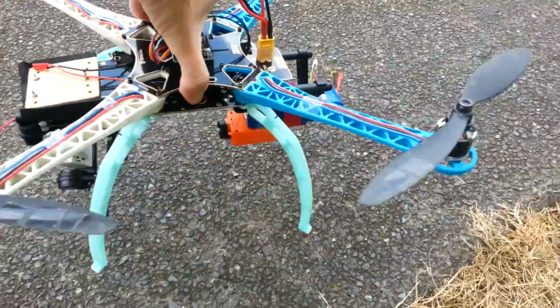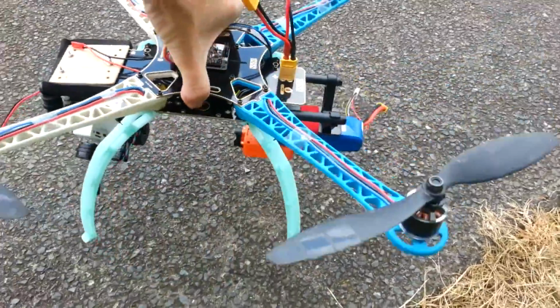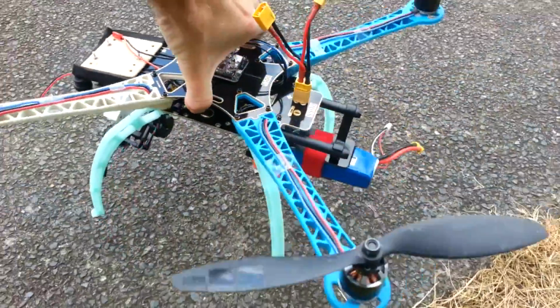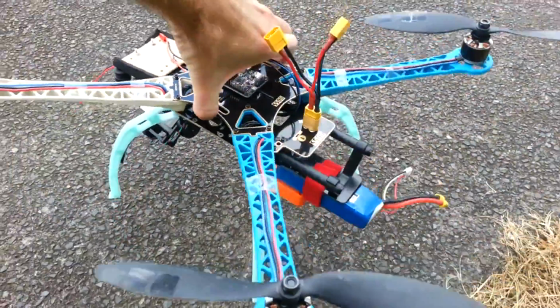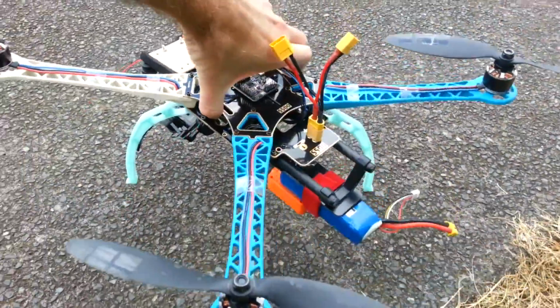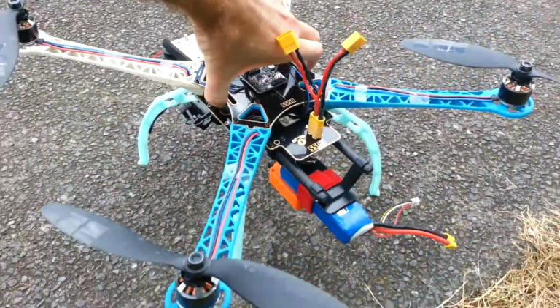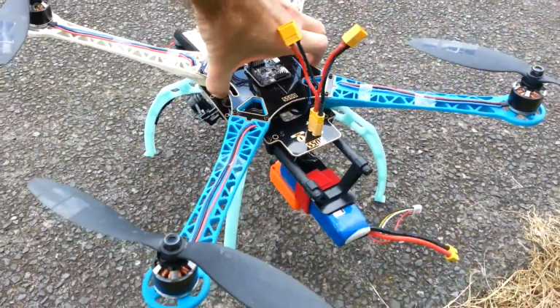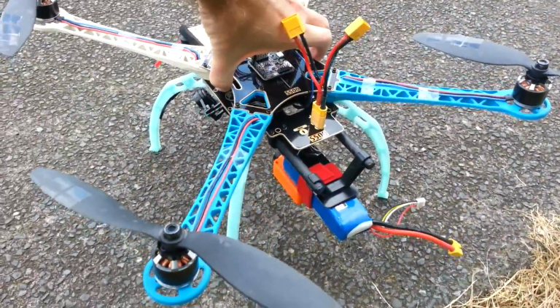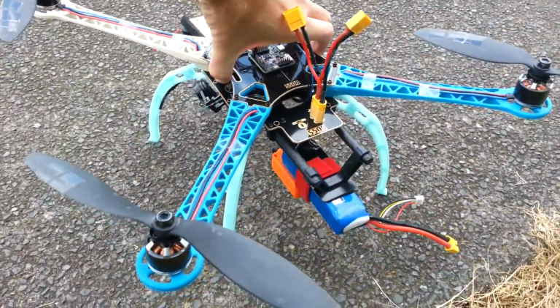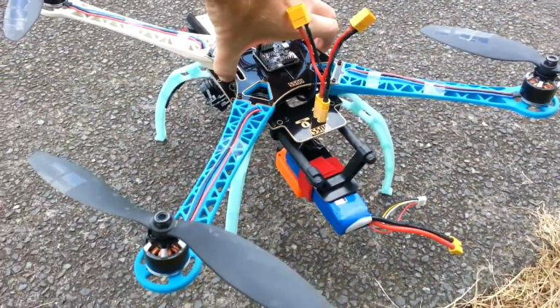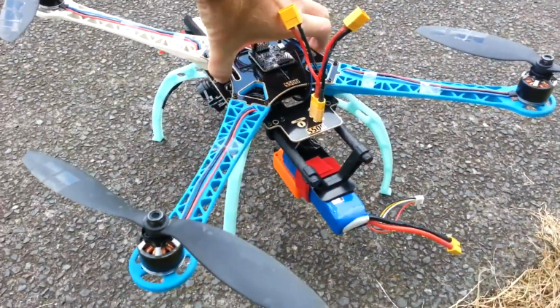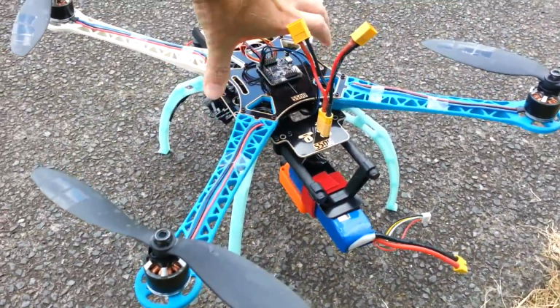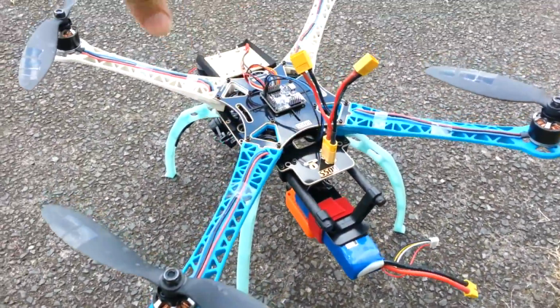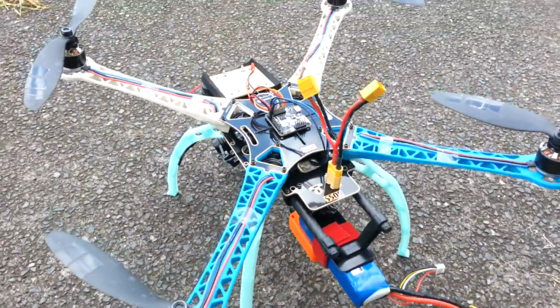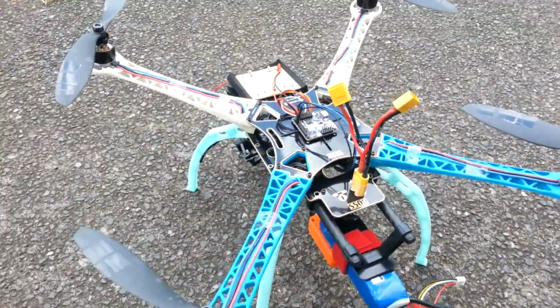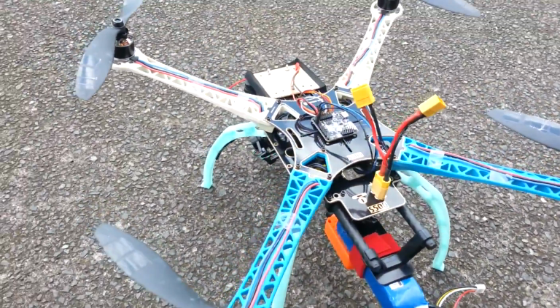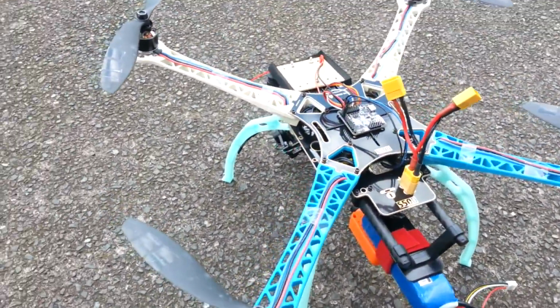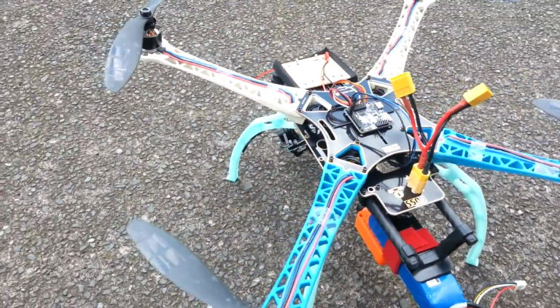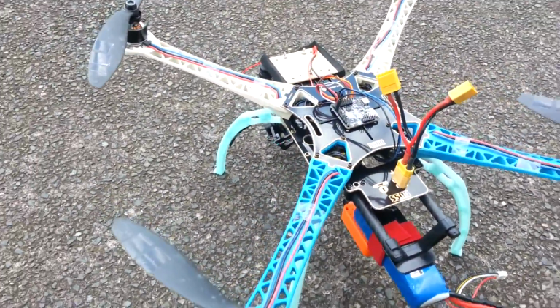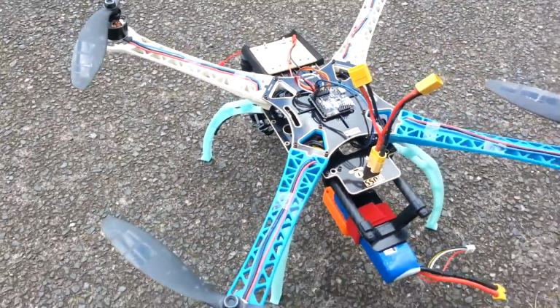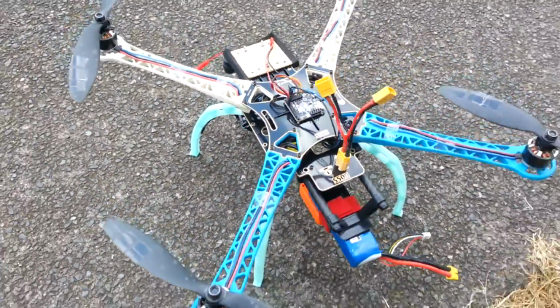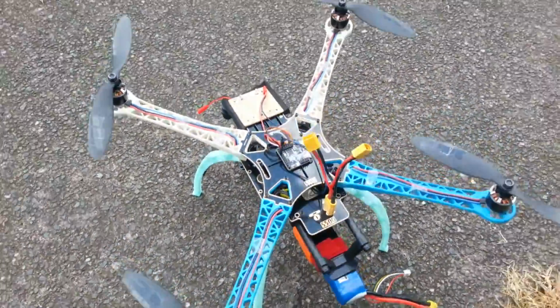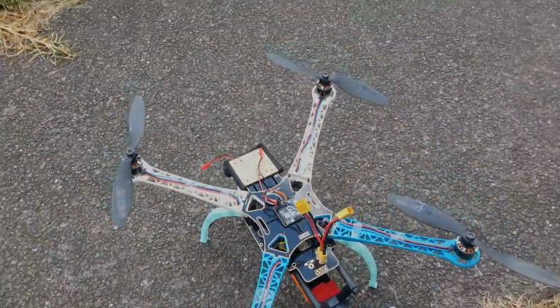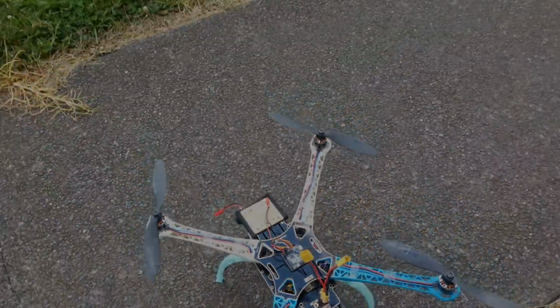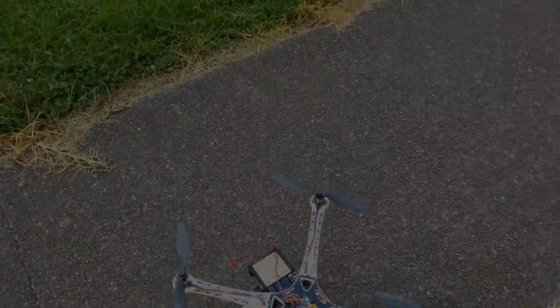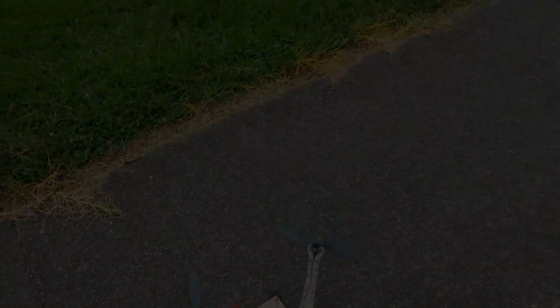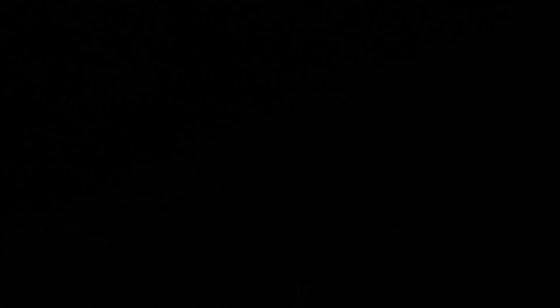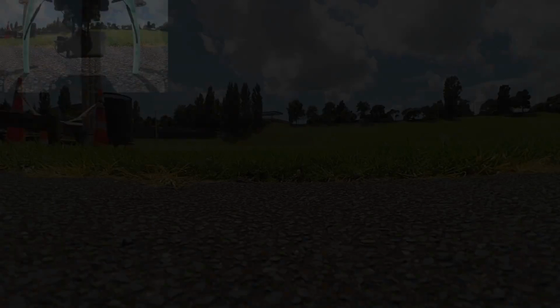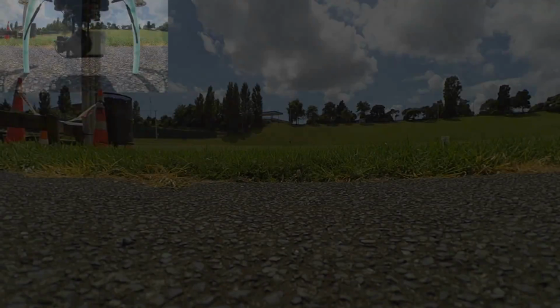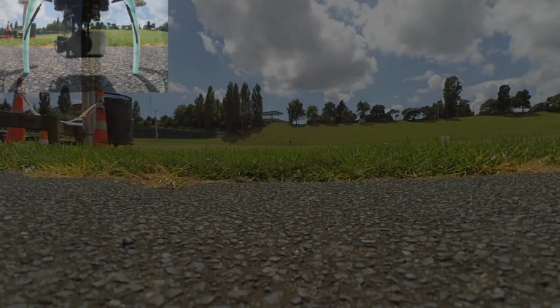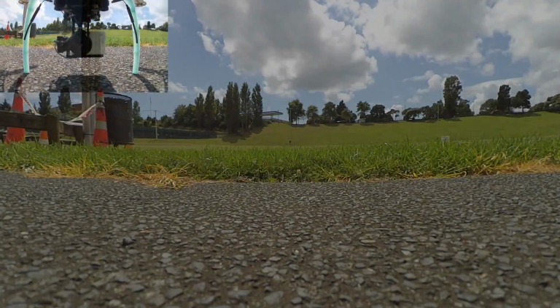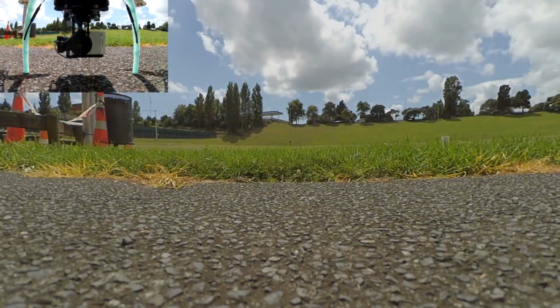Anyway, without further ado let's do a little bit of flying.